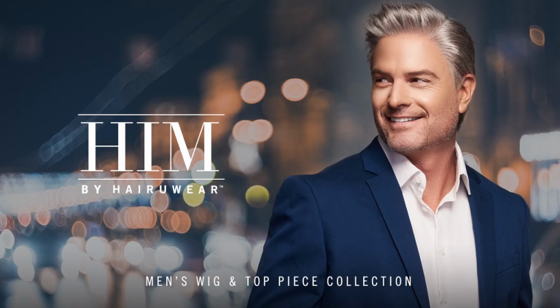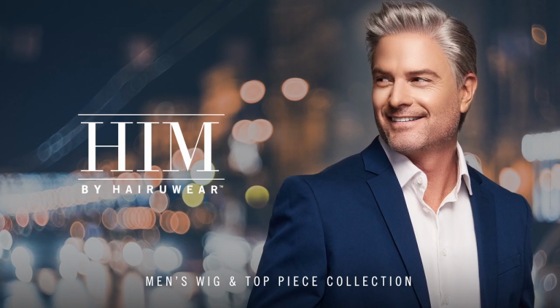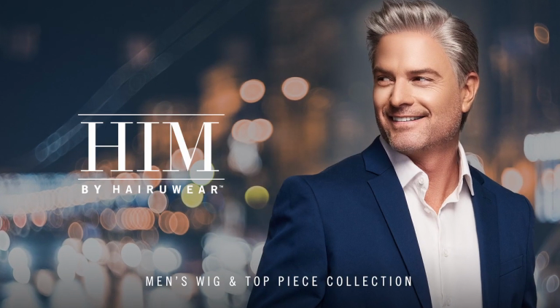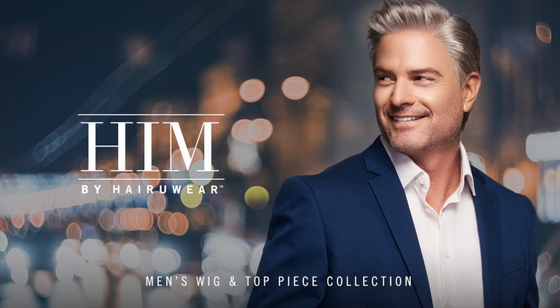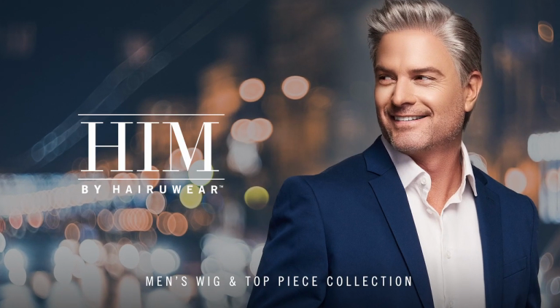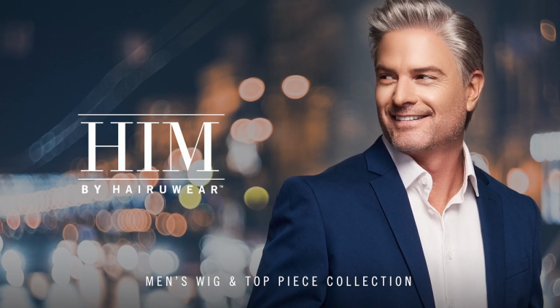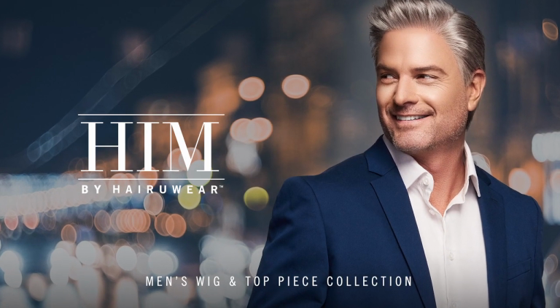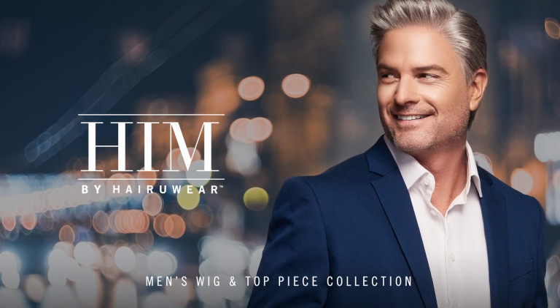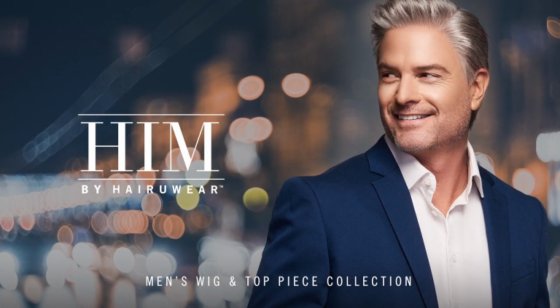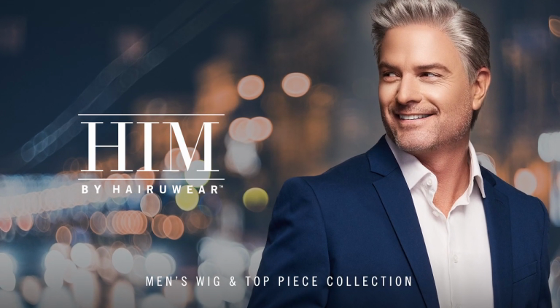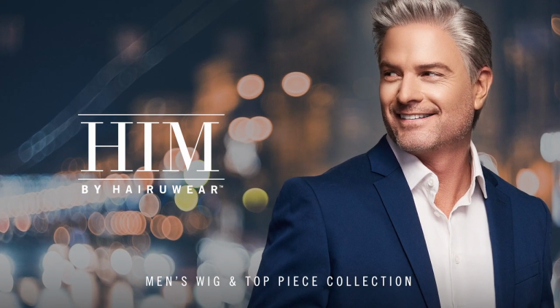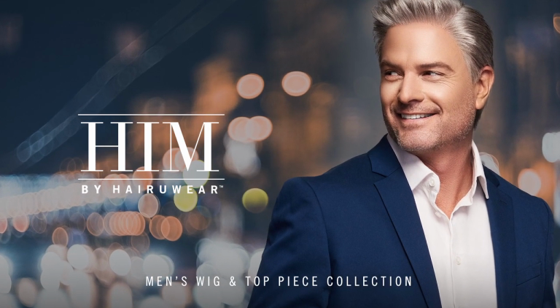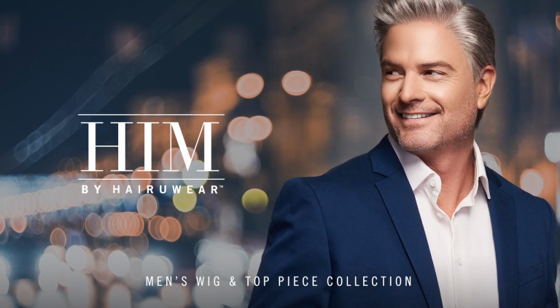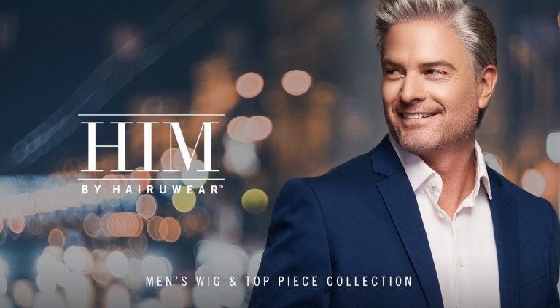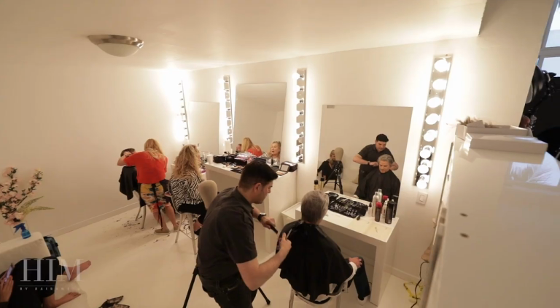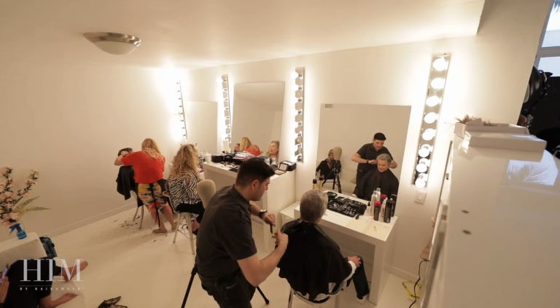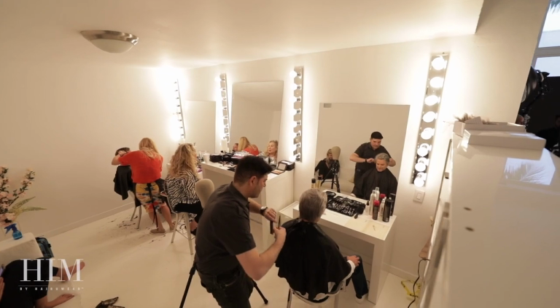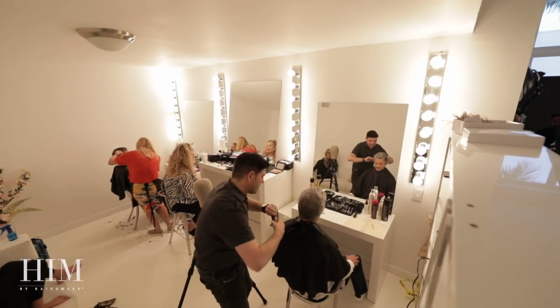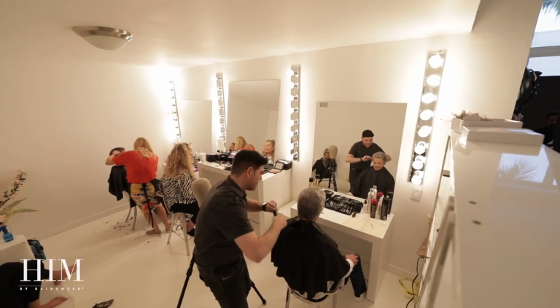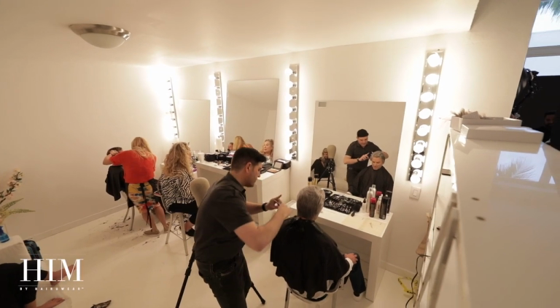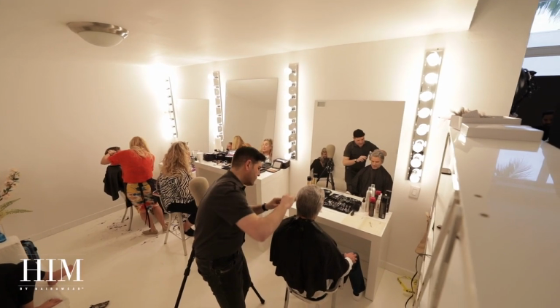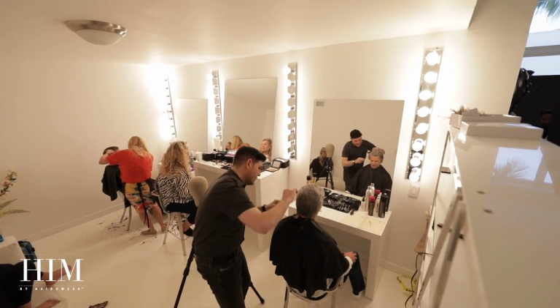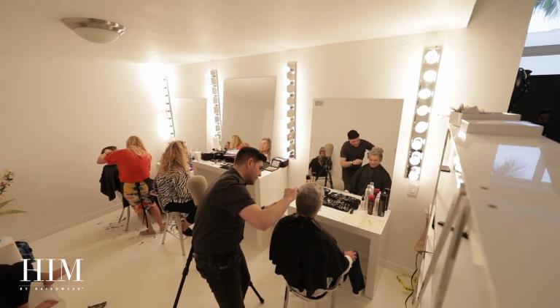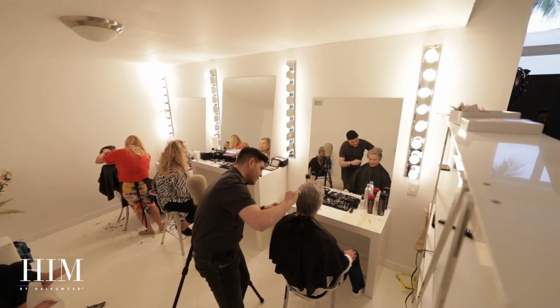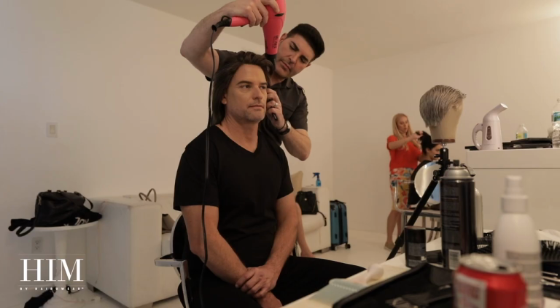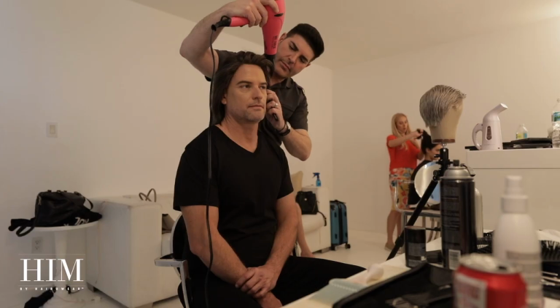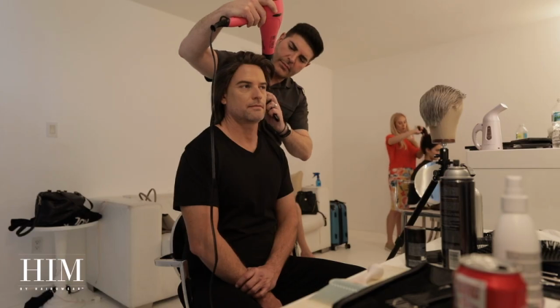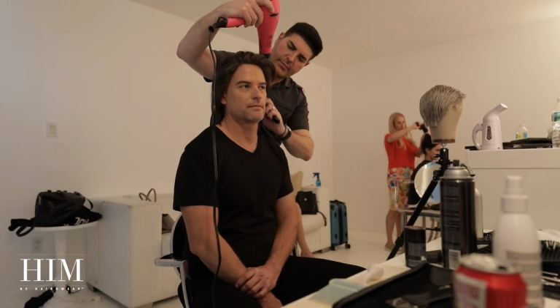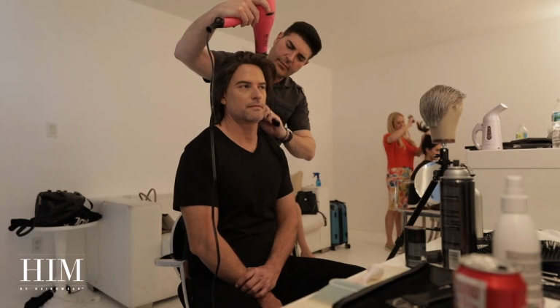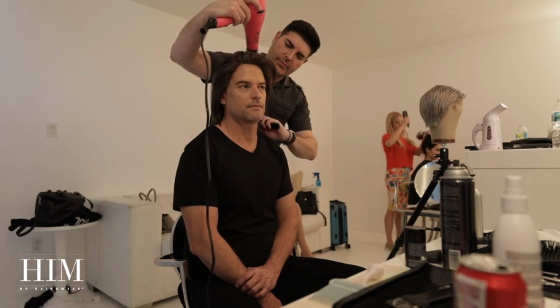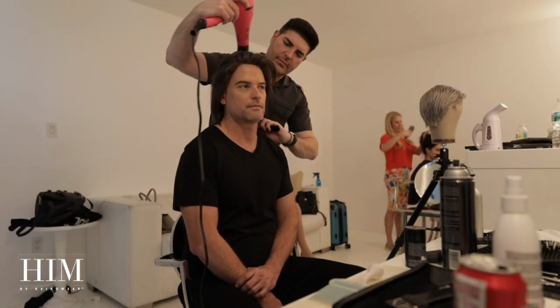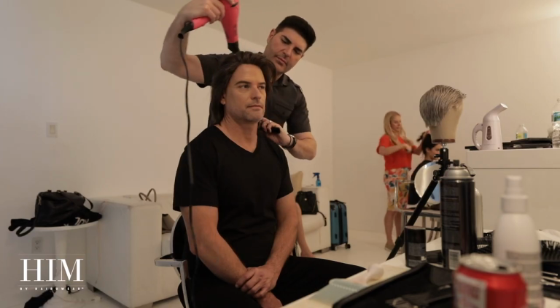HIM by Hair You Wear is a collection of modern and easy-to-wear wigs that provide men of any age freedom, flexibility, and confidence.